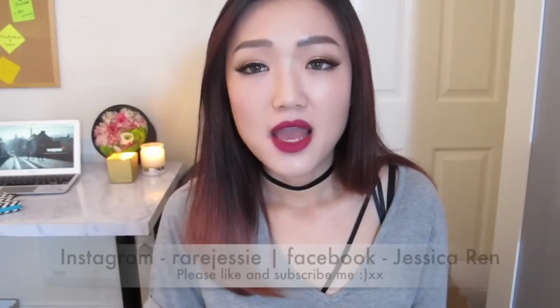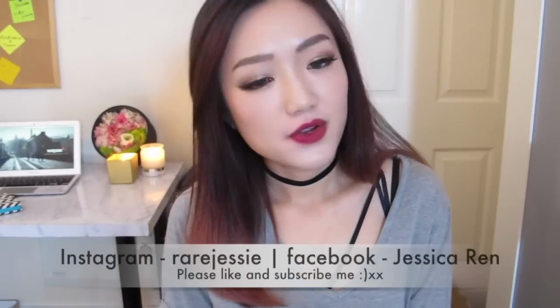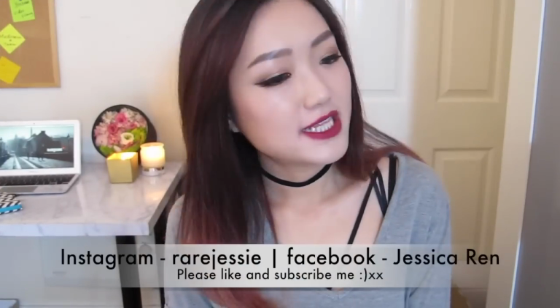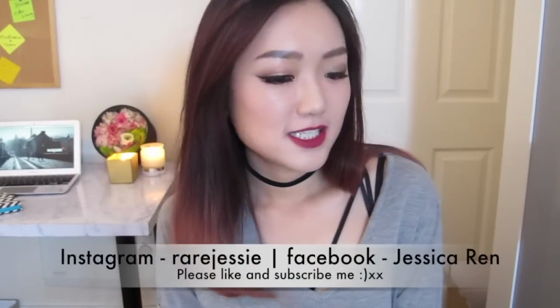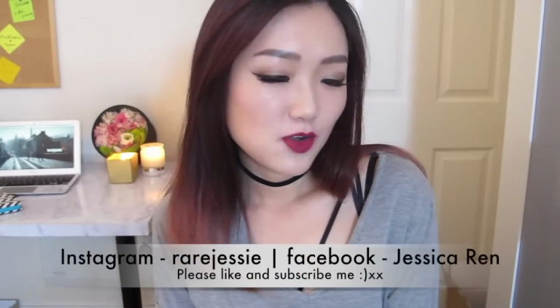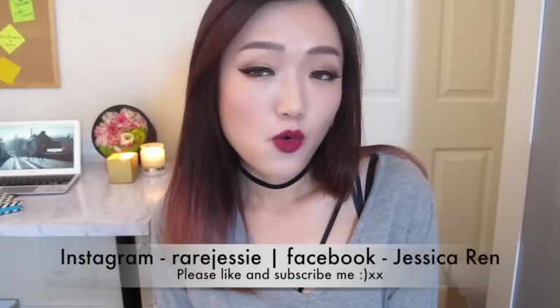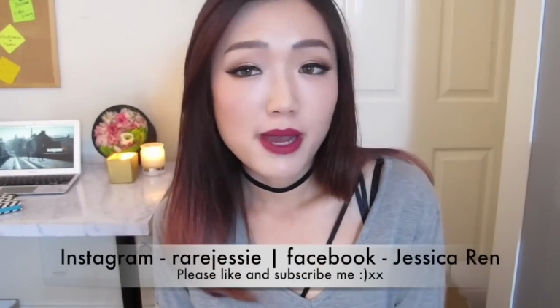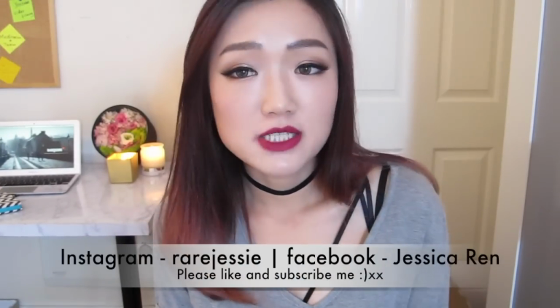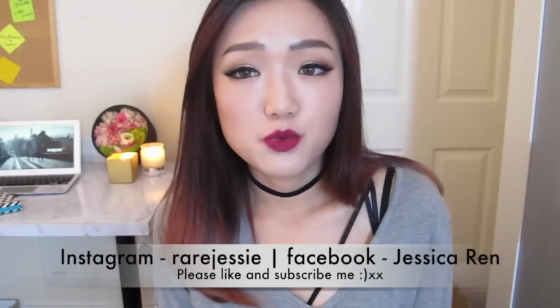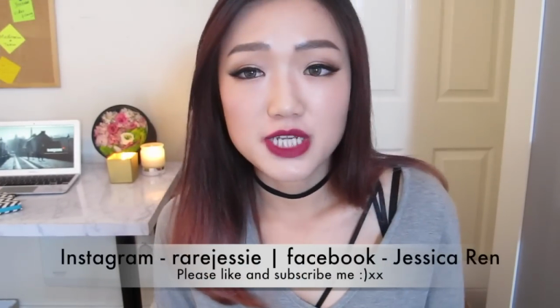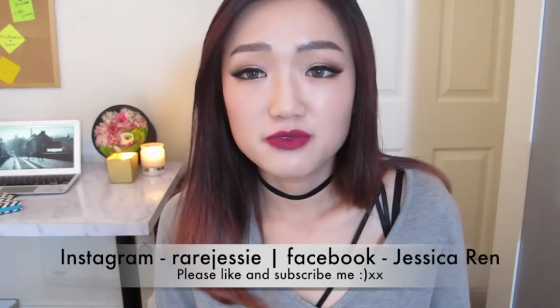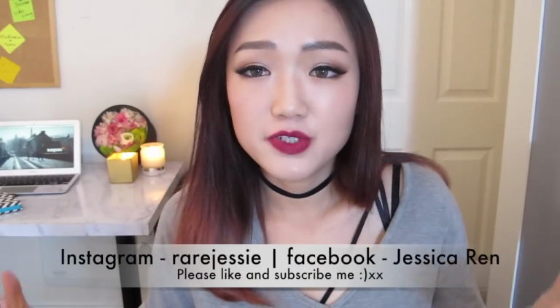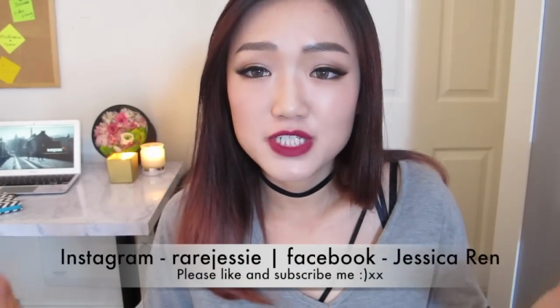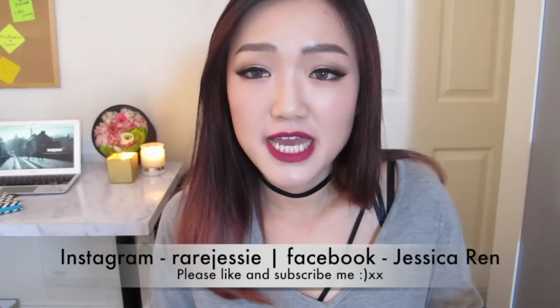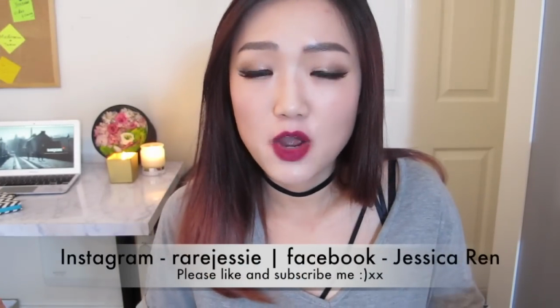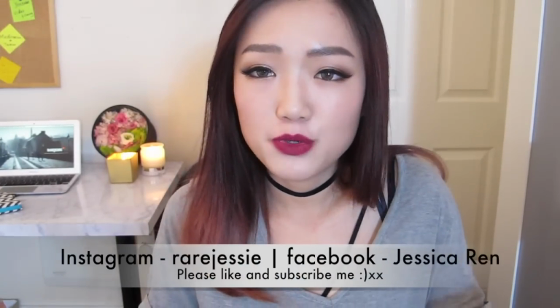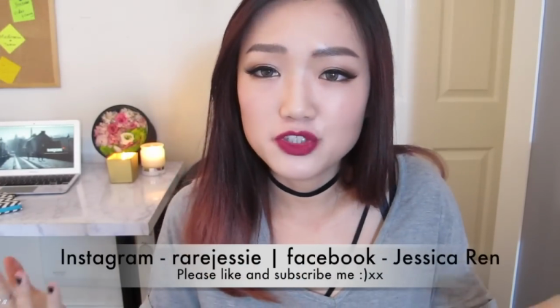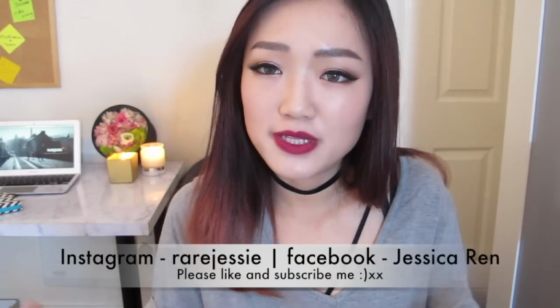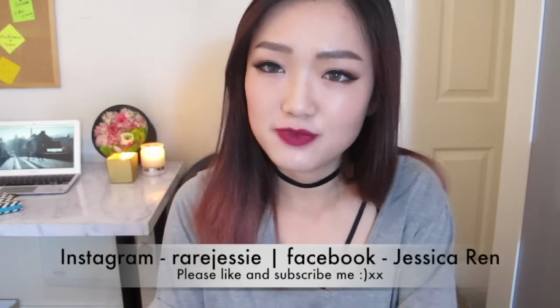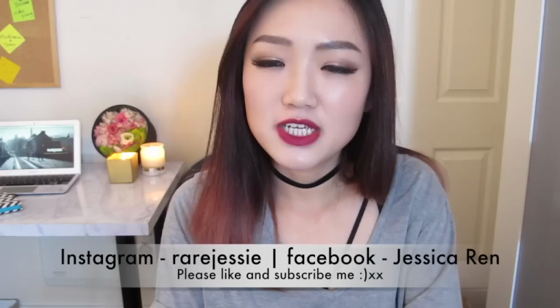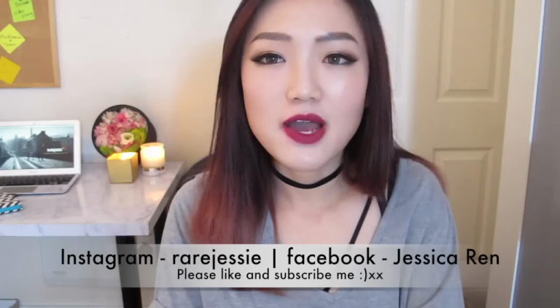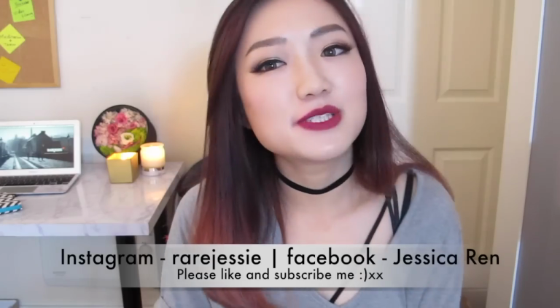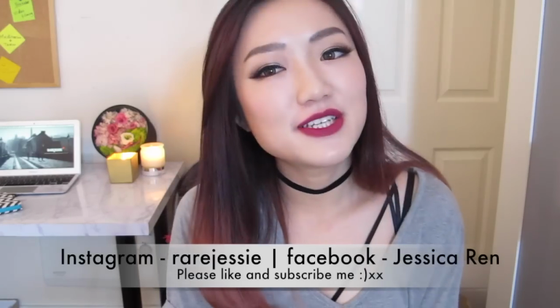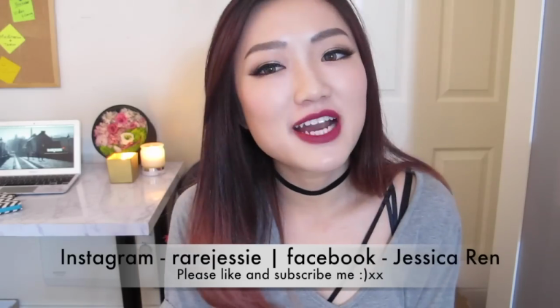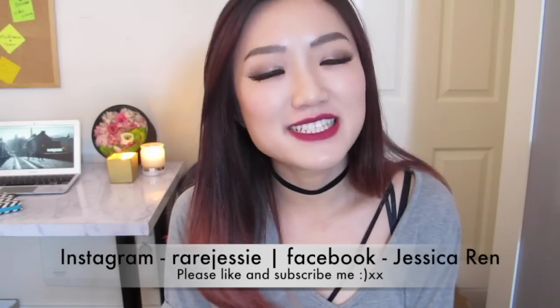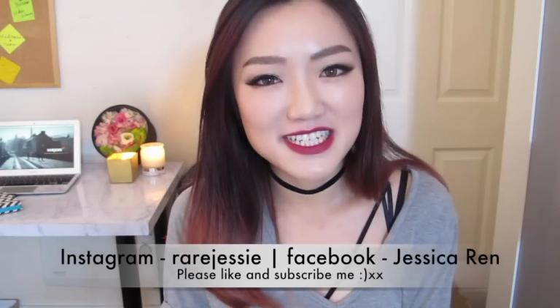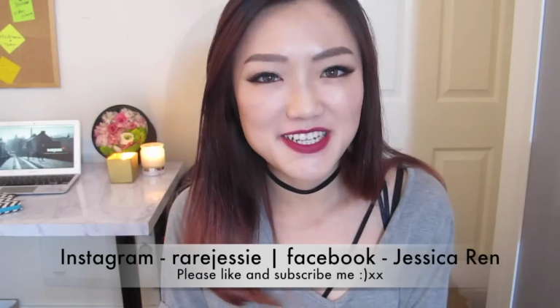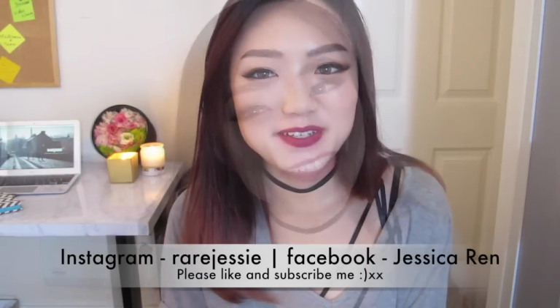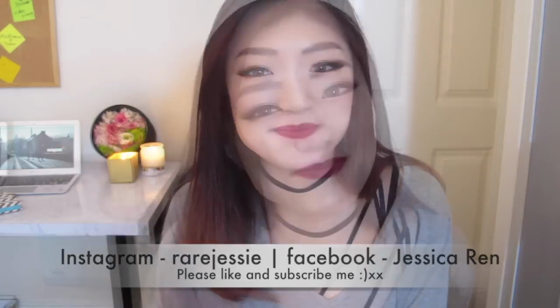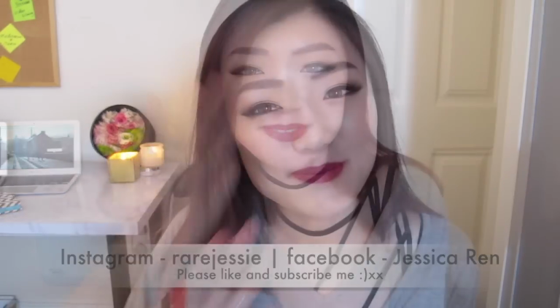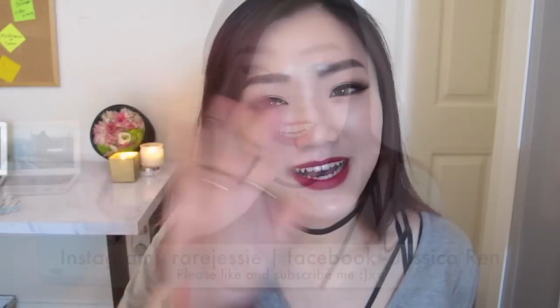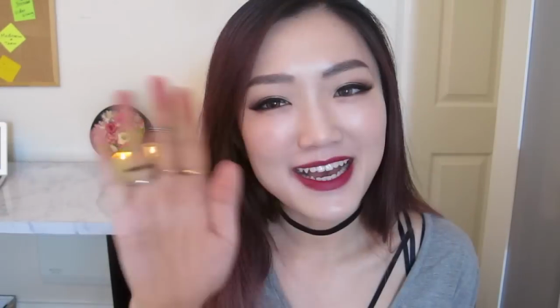Okay, that's all my swatches and review for today. Hope you enjoyed this video — I'll see you guys next time, bye bye!